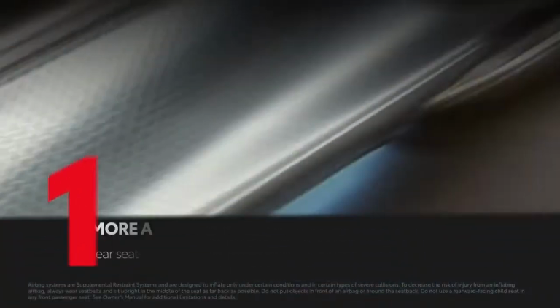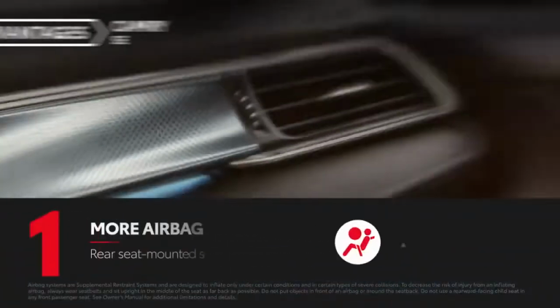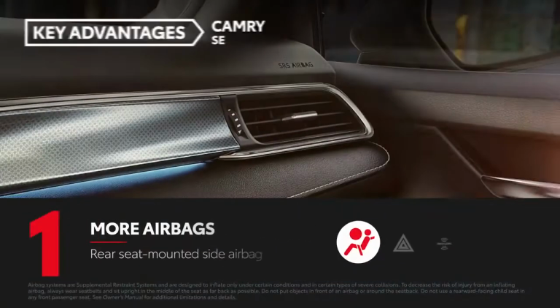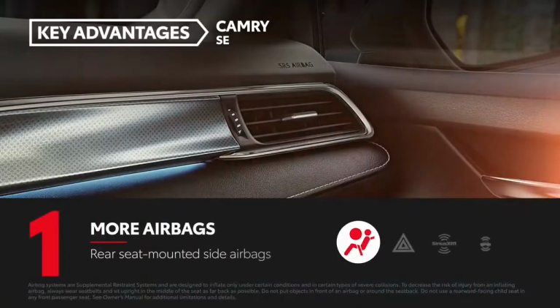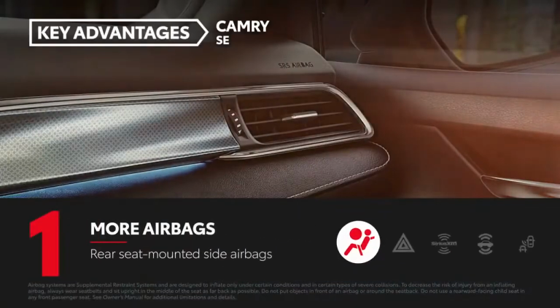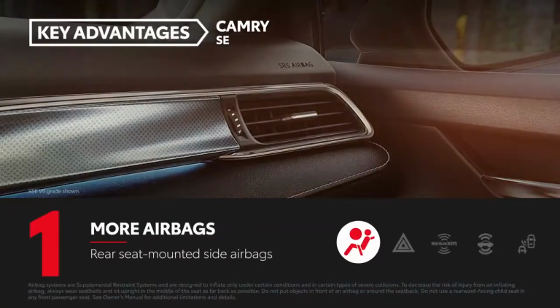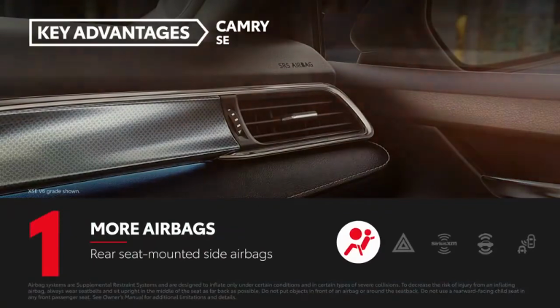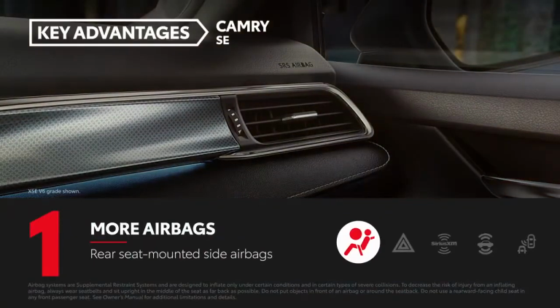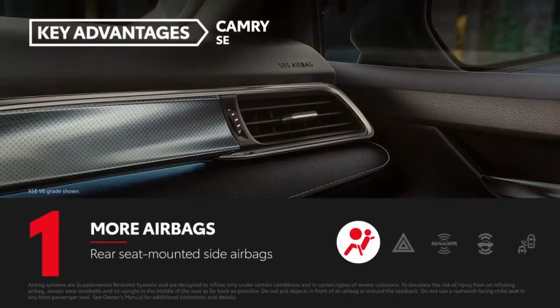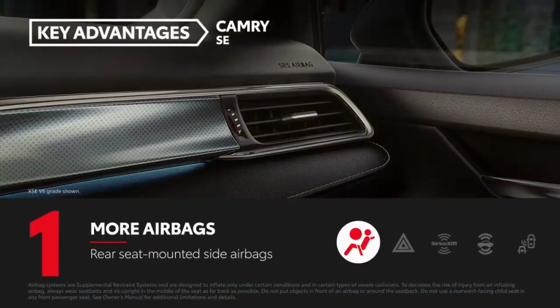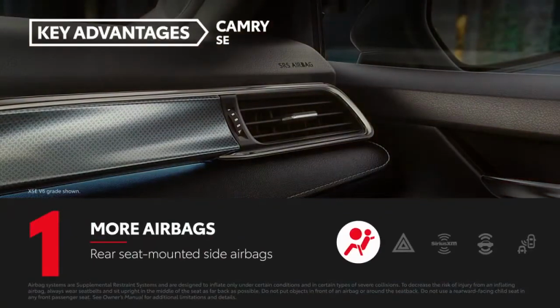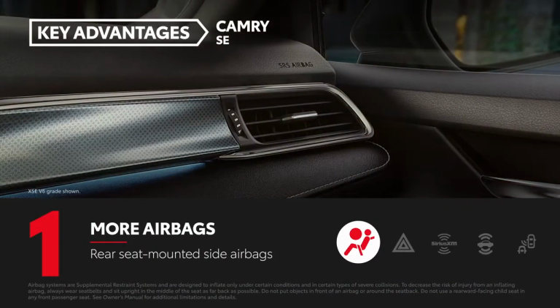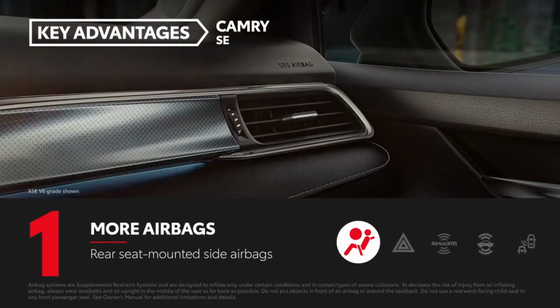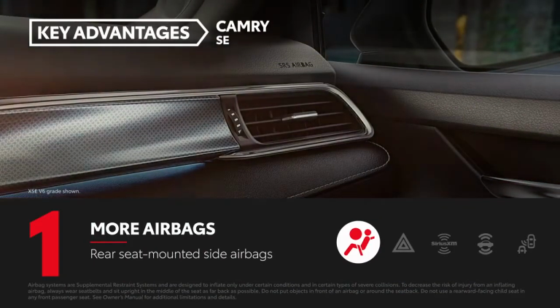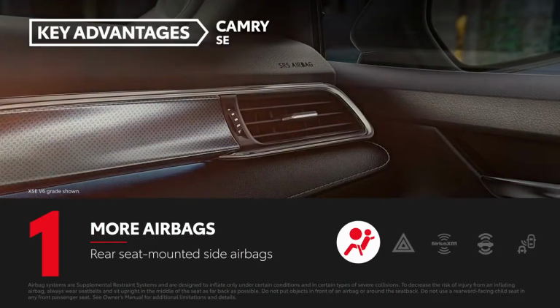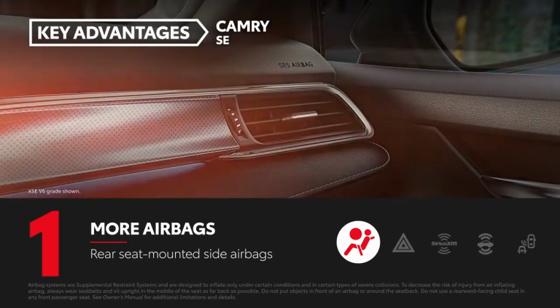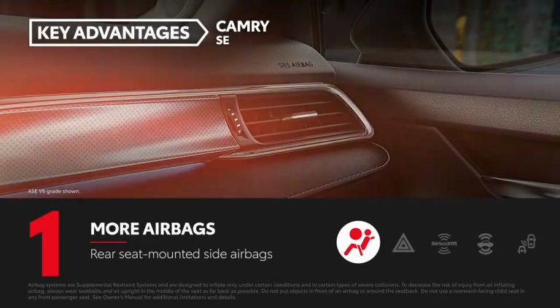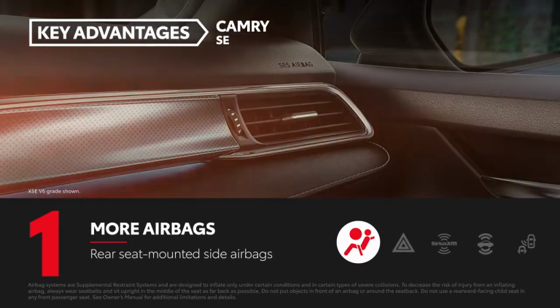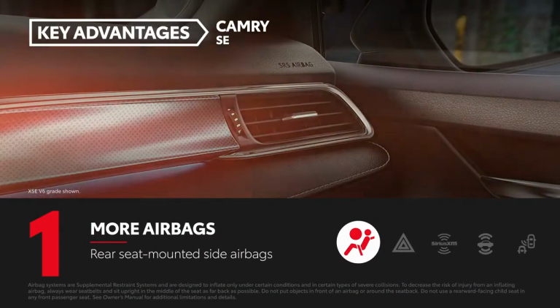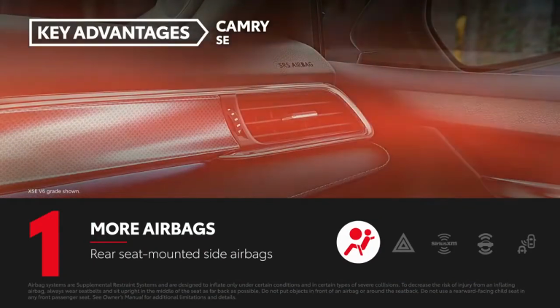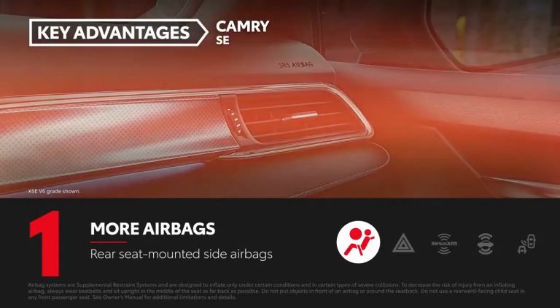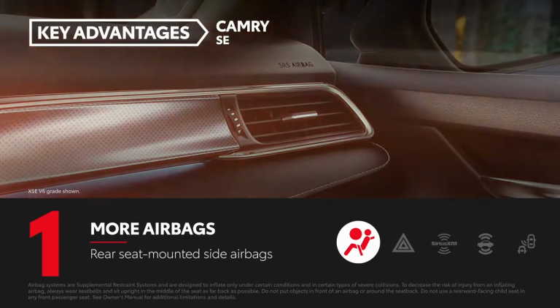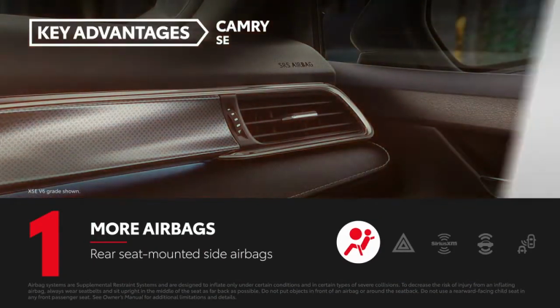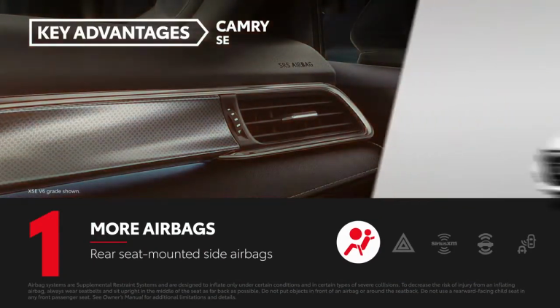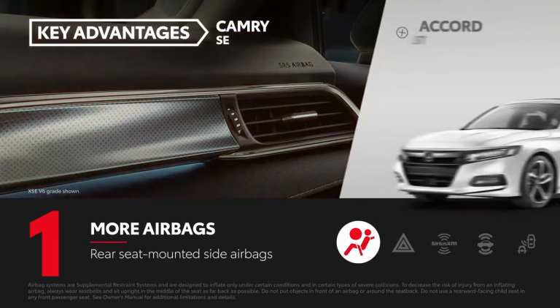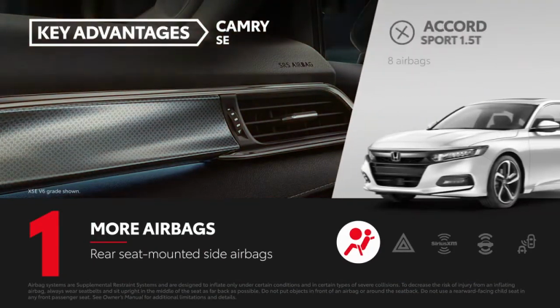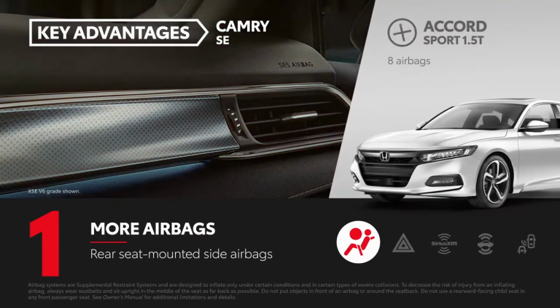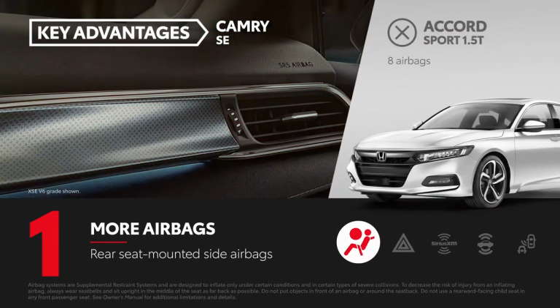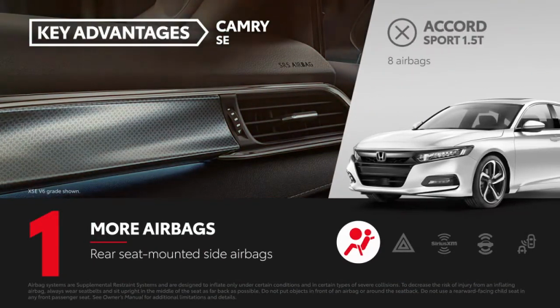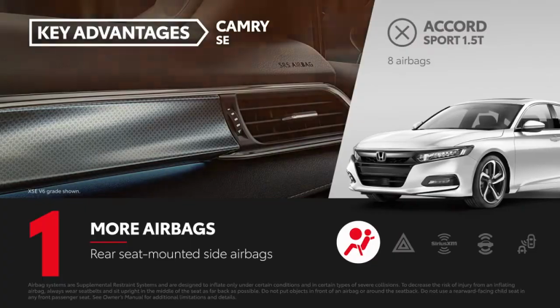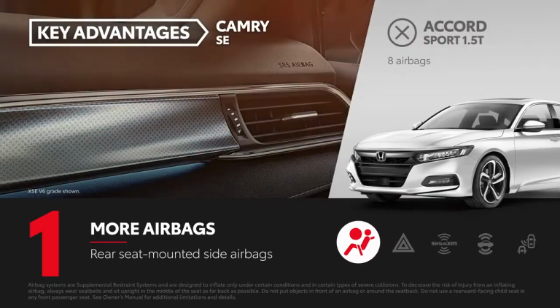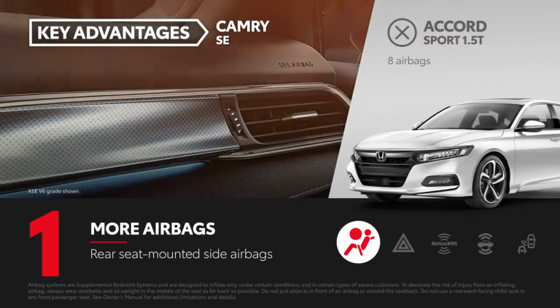Camry has 10 airbags, including rear seat-mounted side airbags, while Accord has eight airbags.